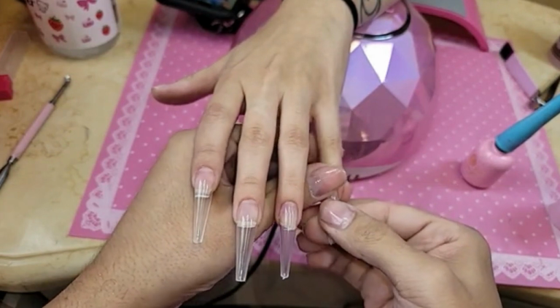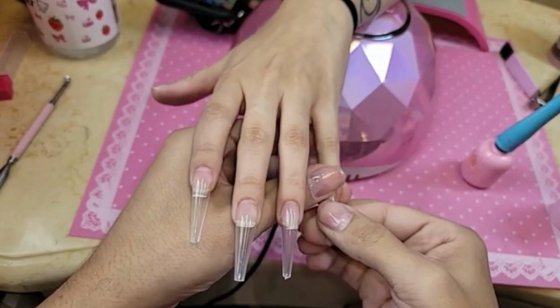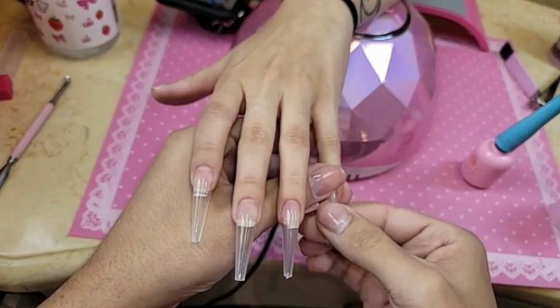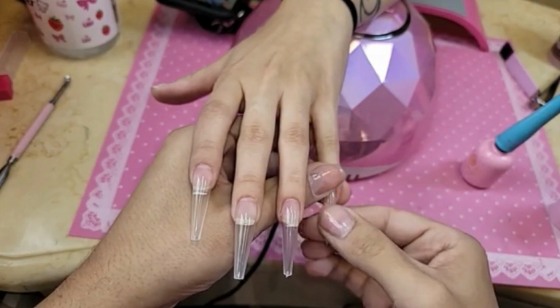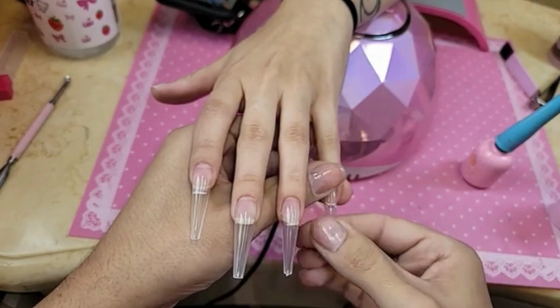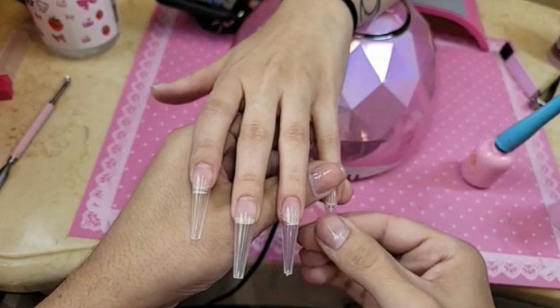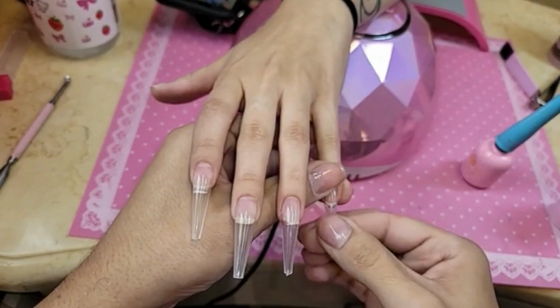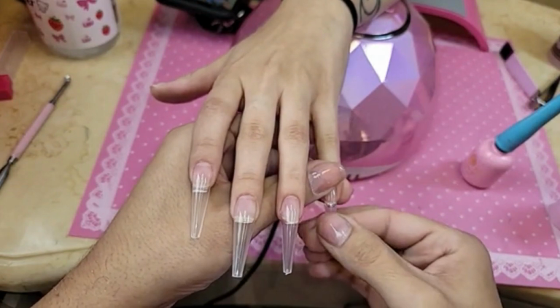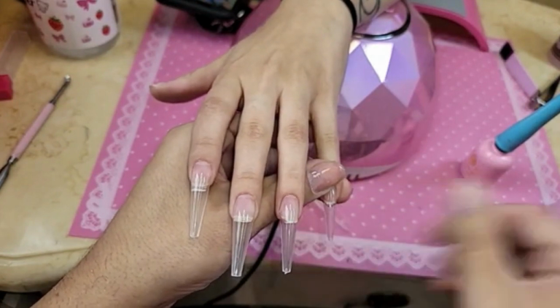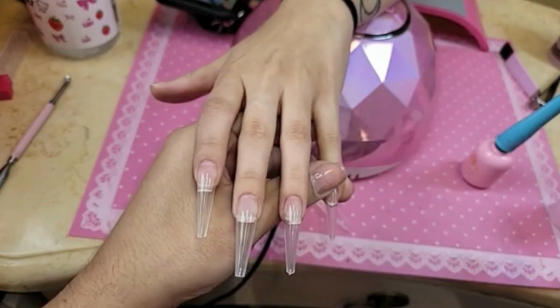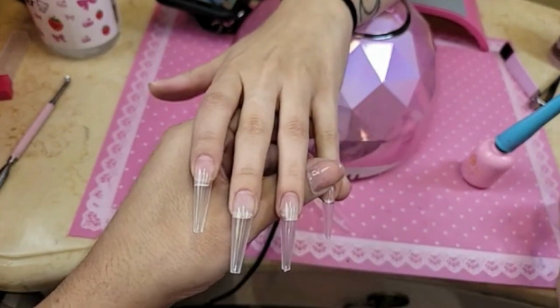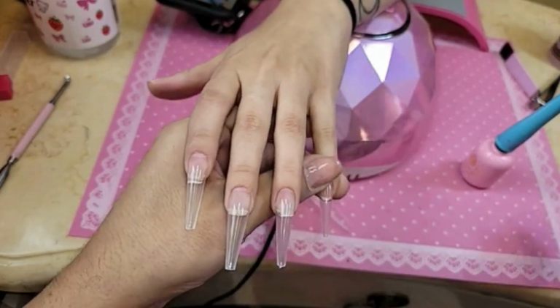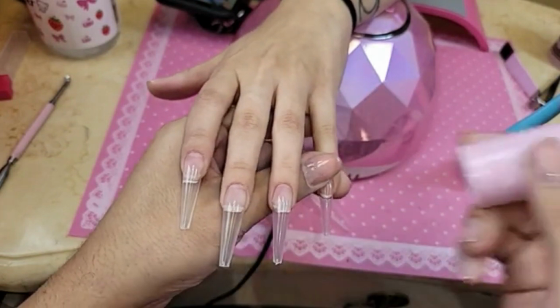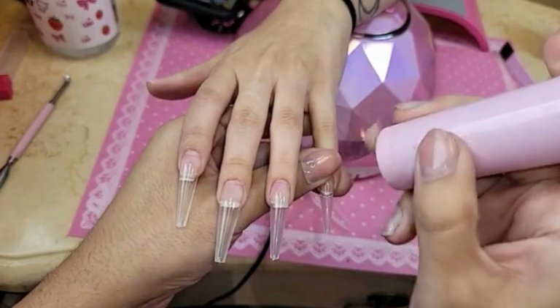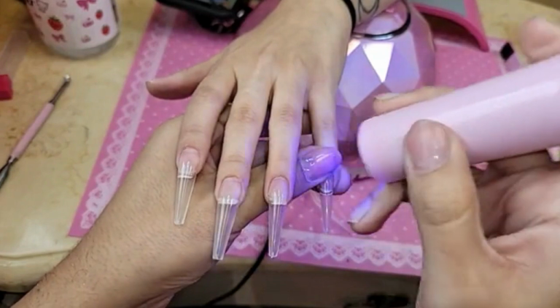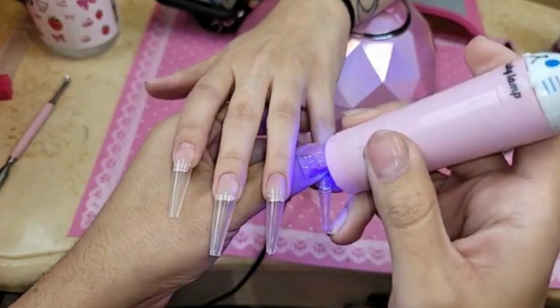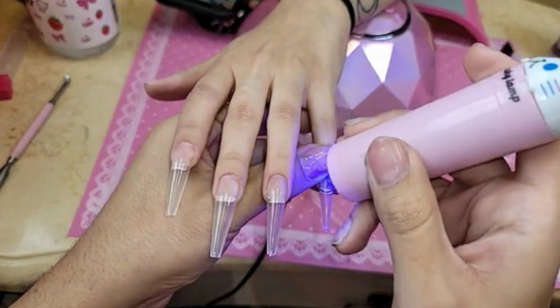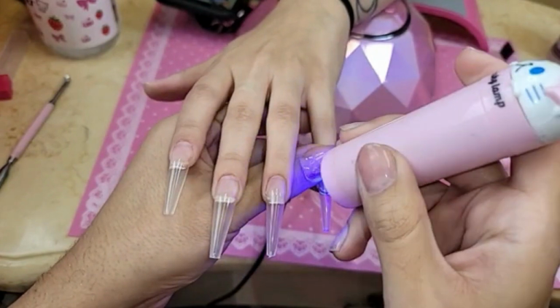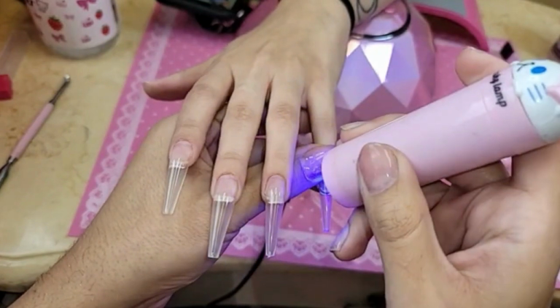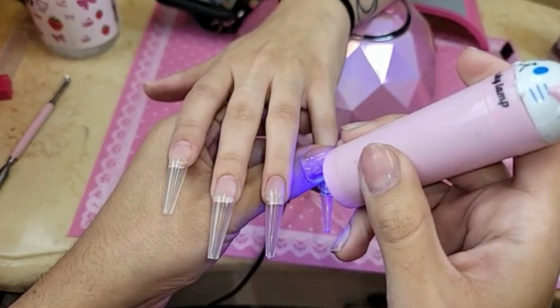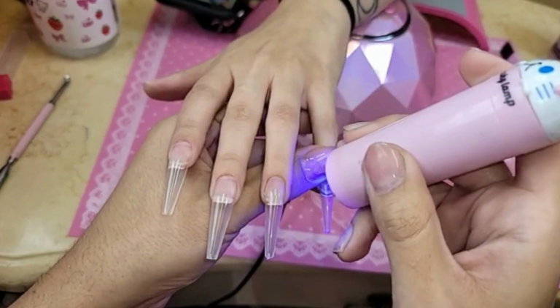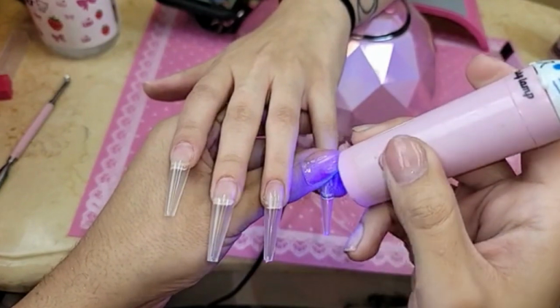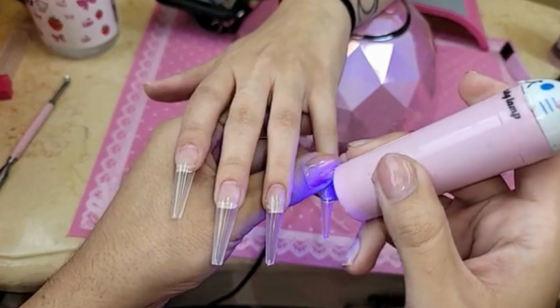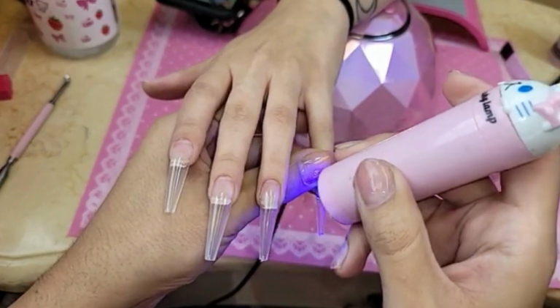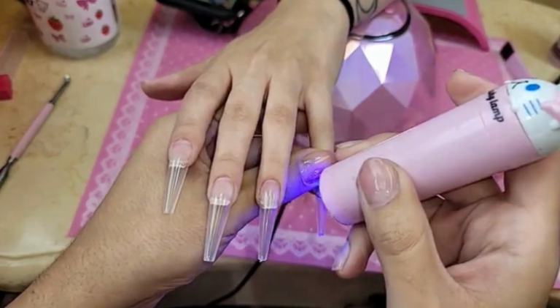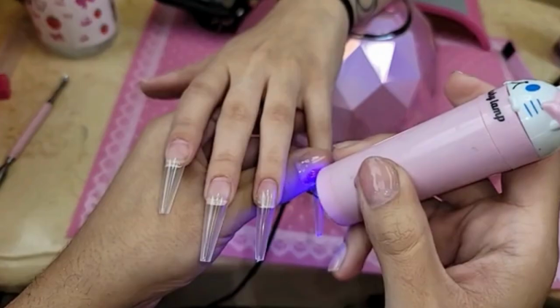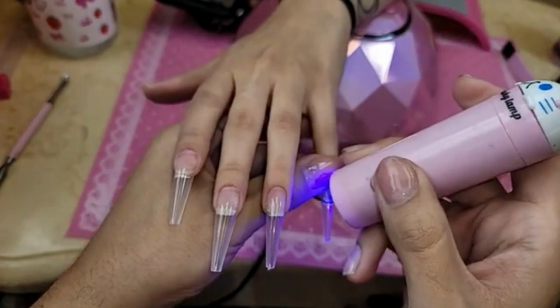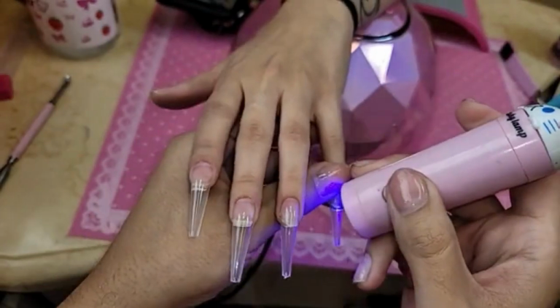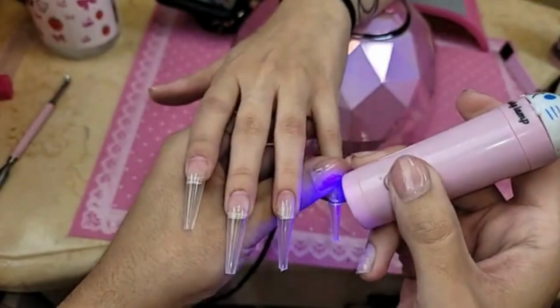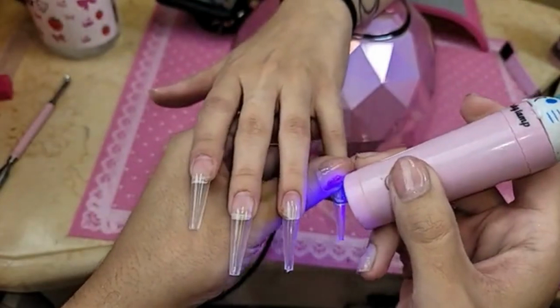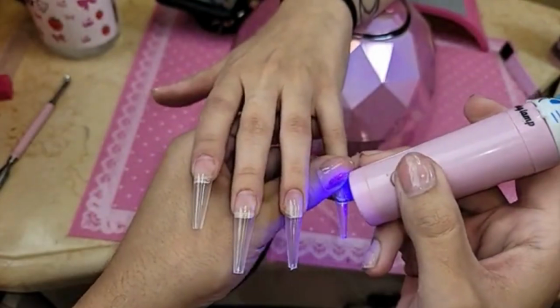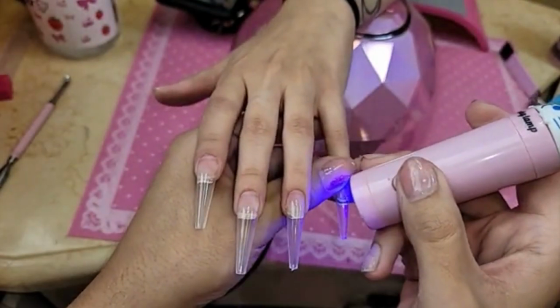That nail took so long to make because it was really important for me that the nail not look like a pistachio. Let me see if I can find it — I have it here somewhere.